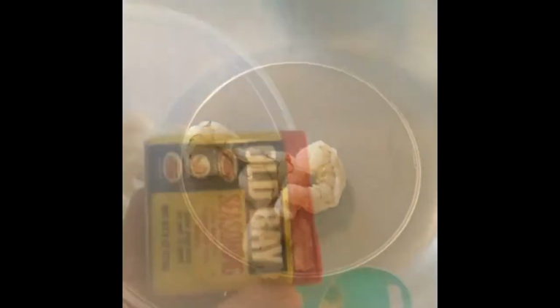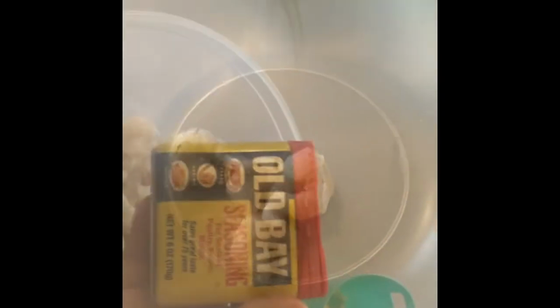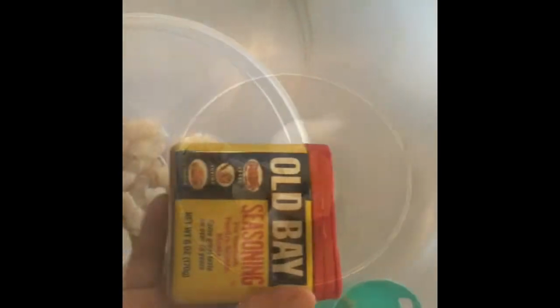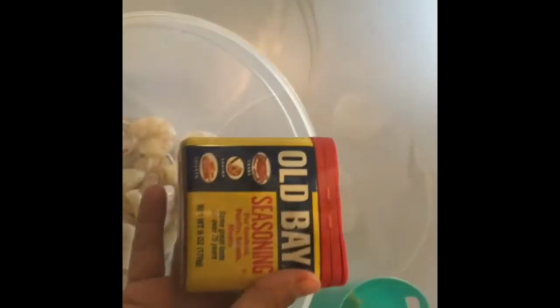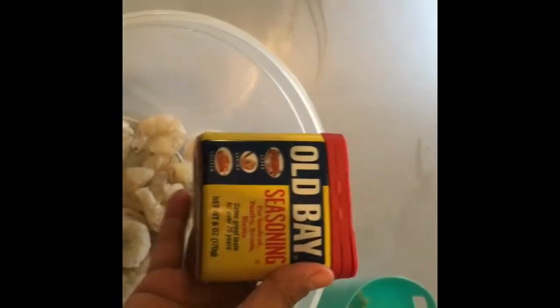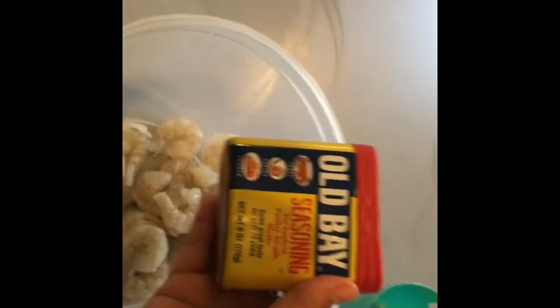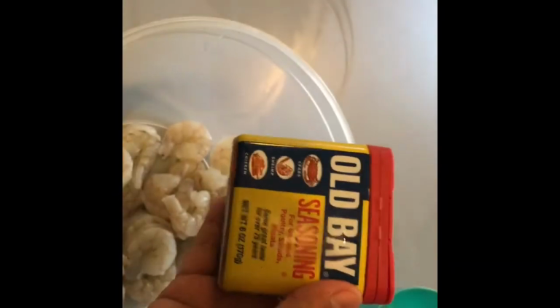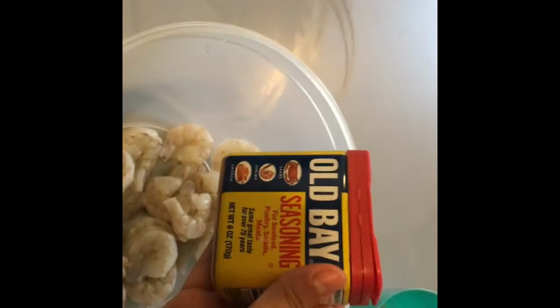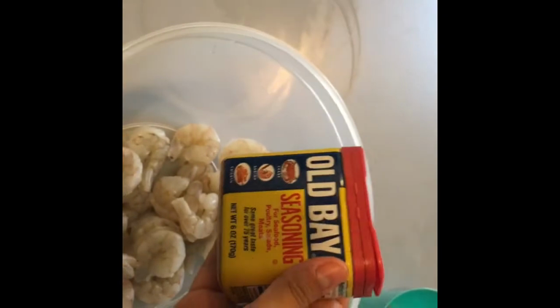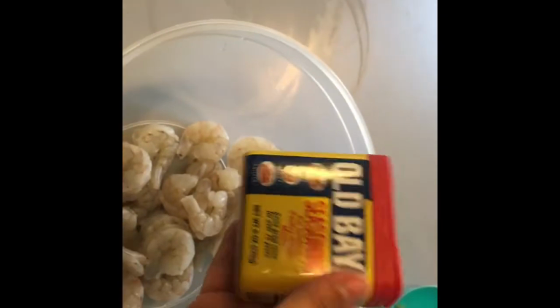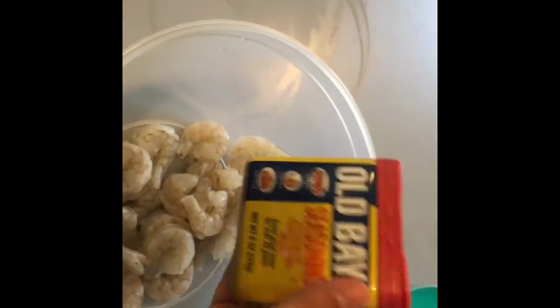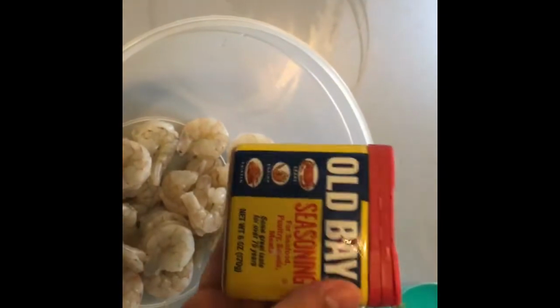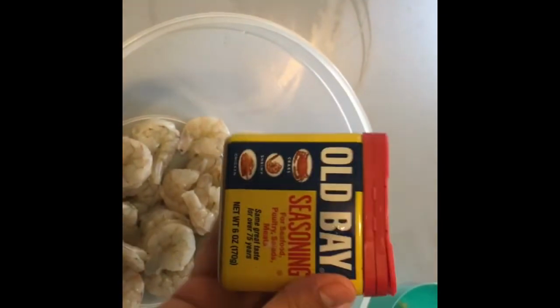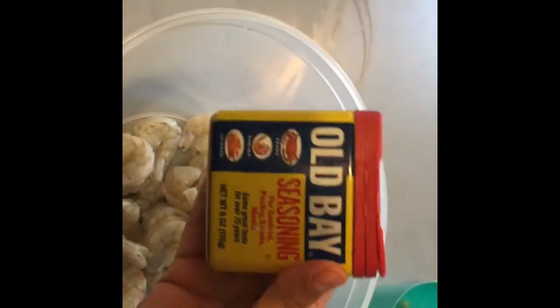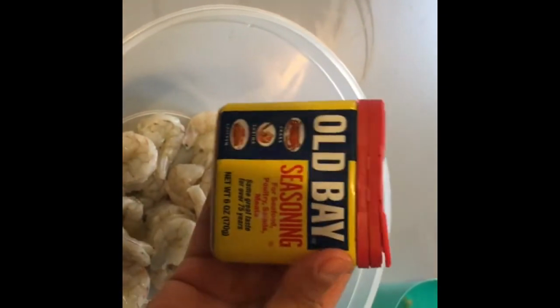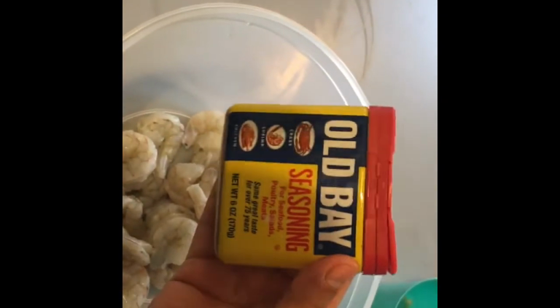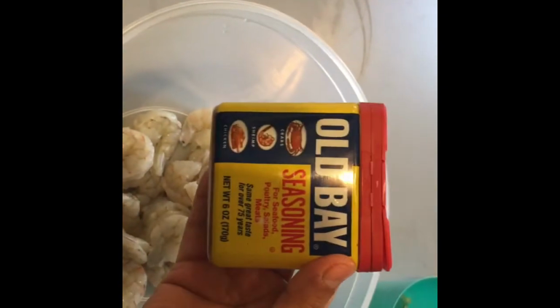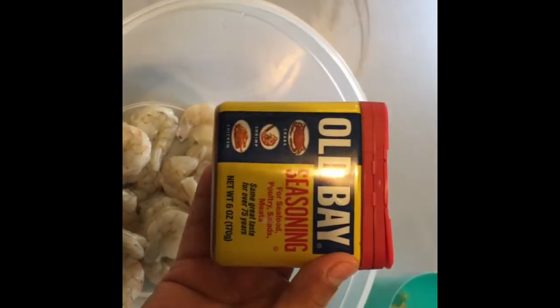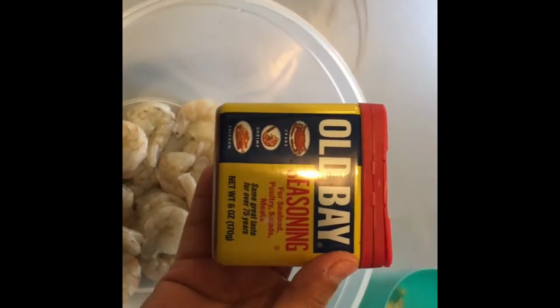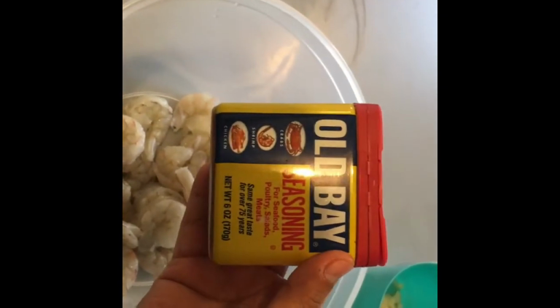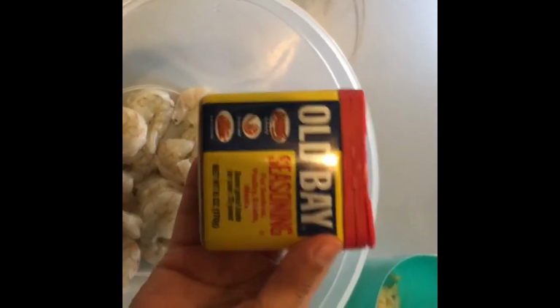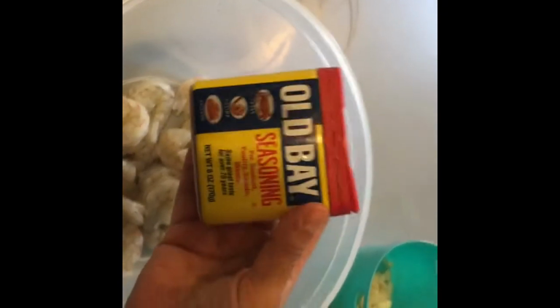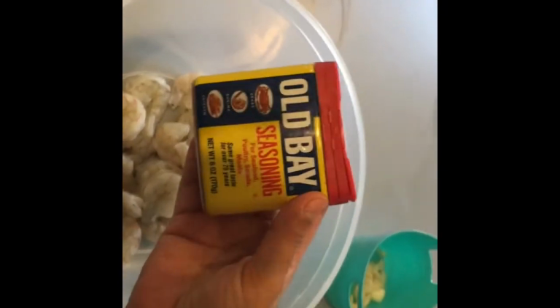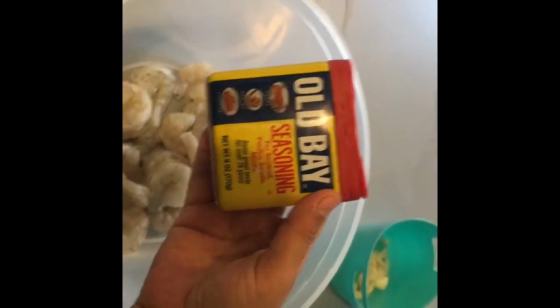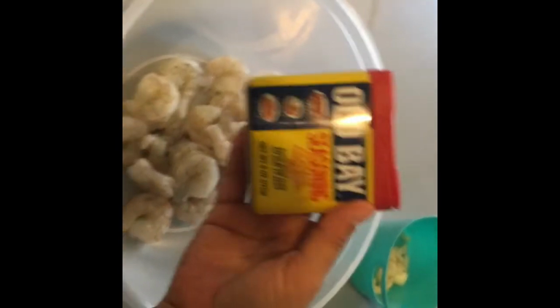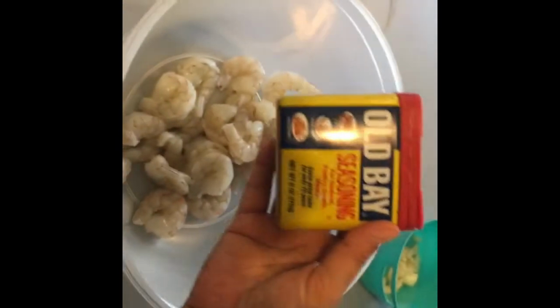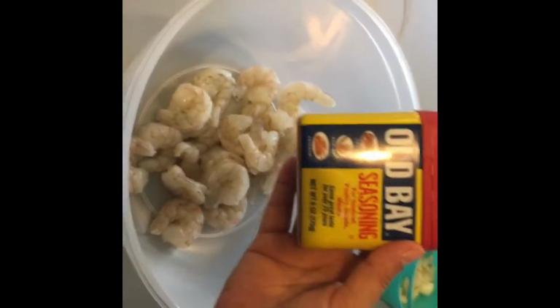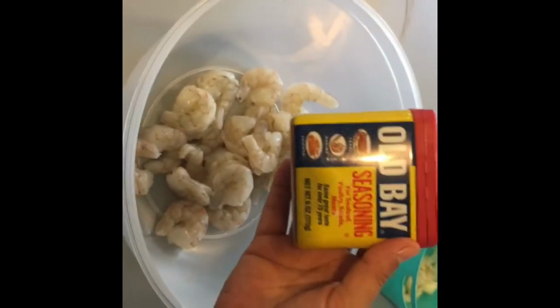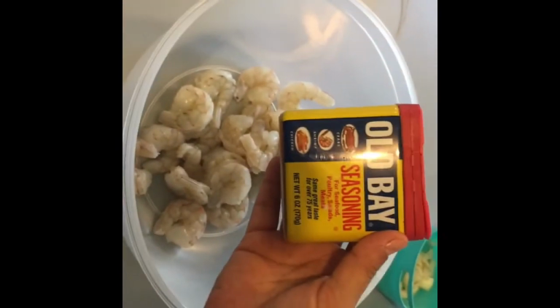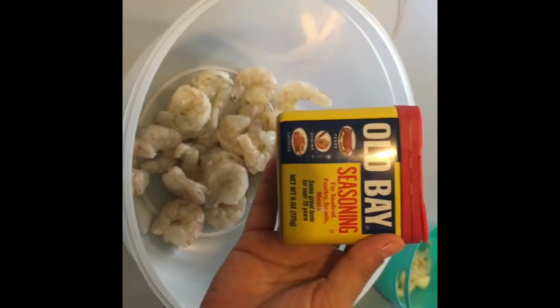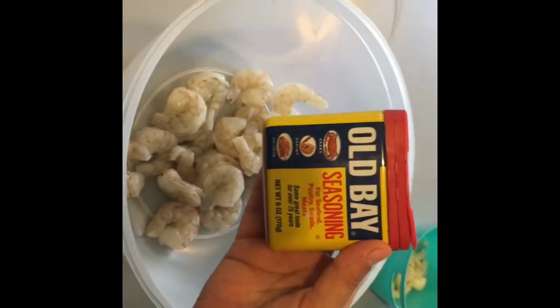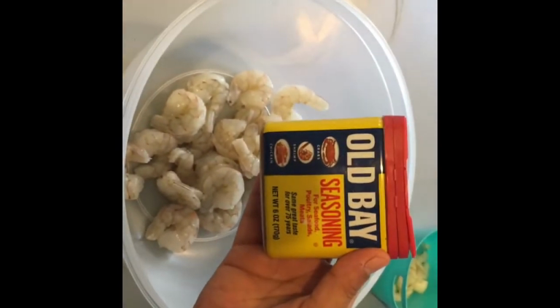I'm going to go ahead and sprinkle this seasoning on top of this shrimp.